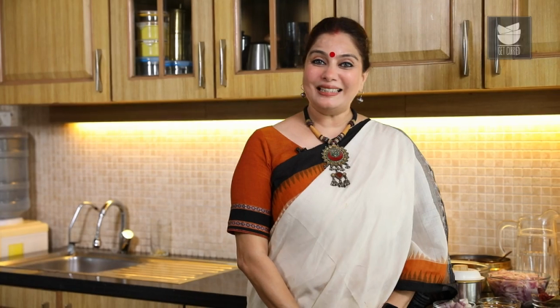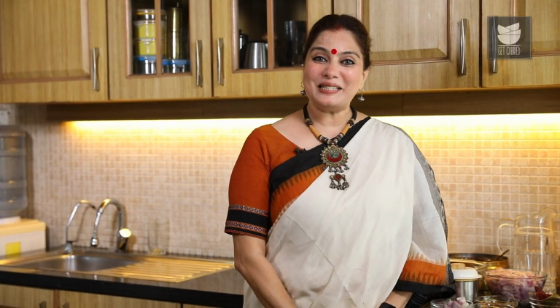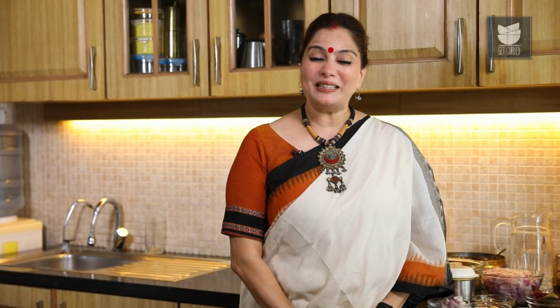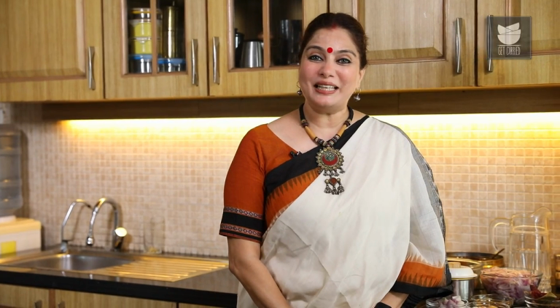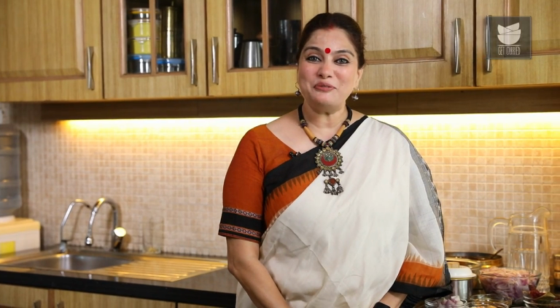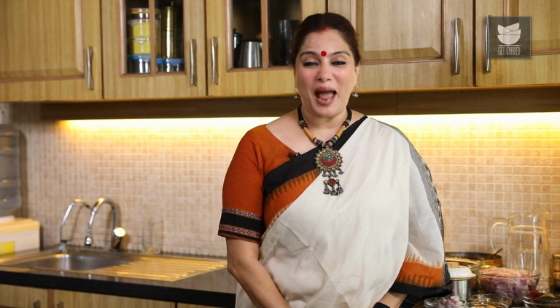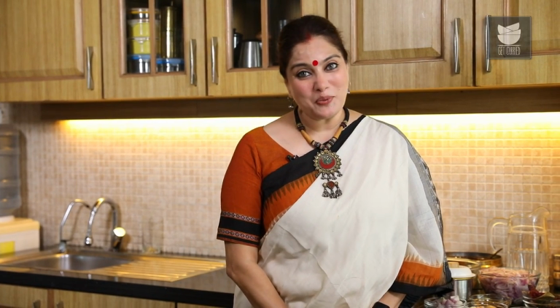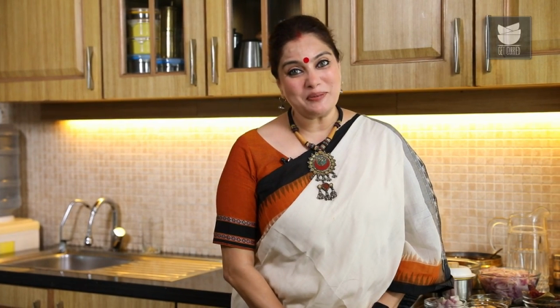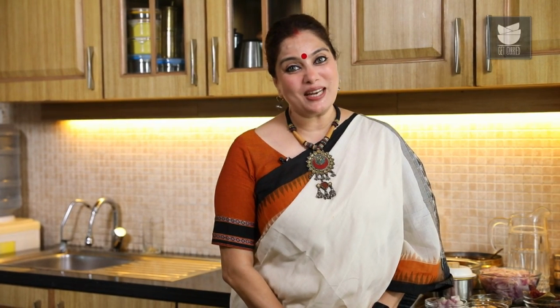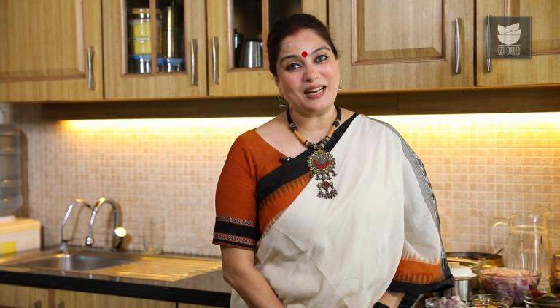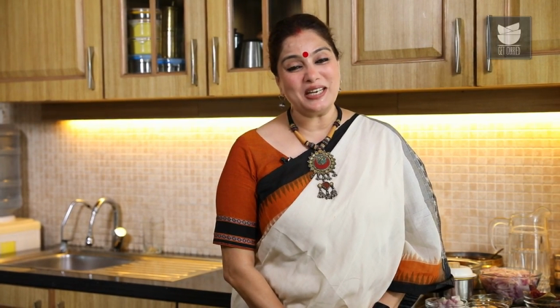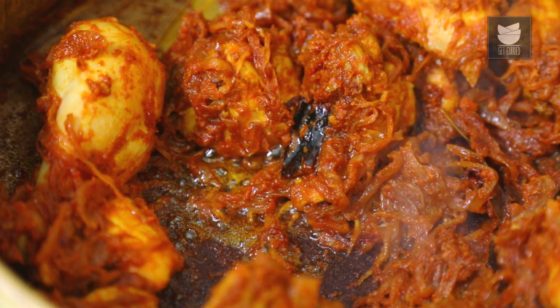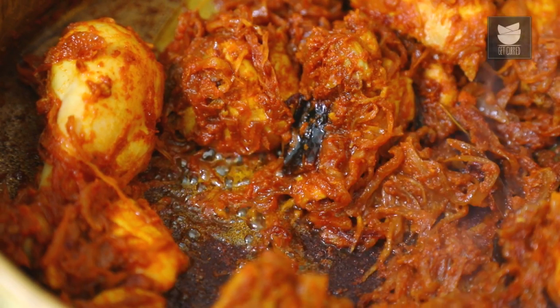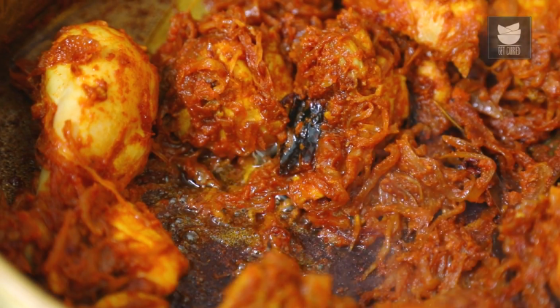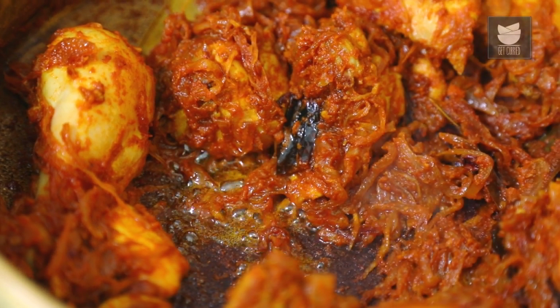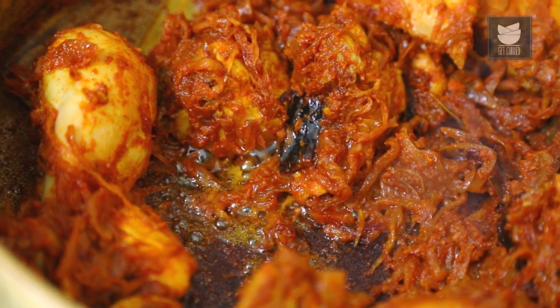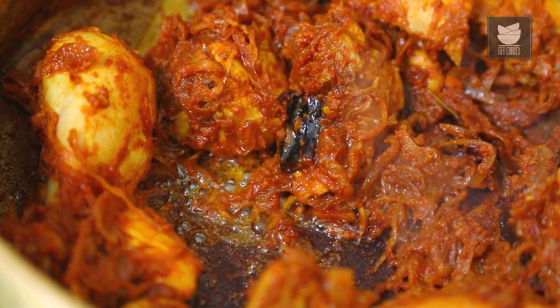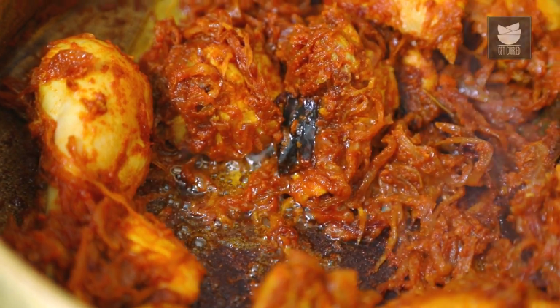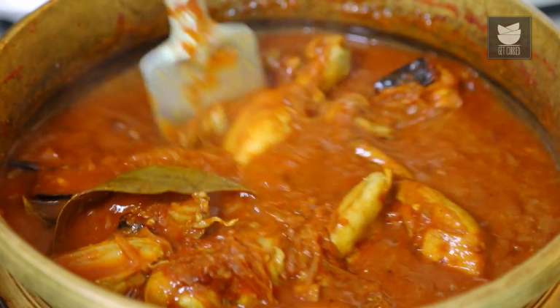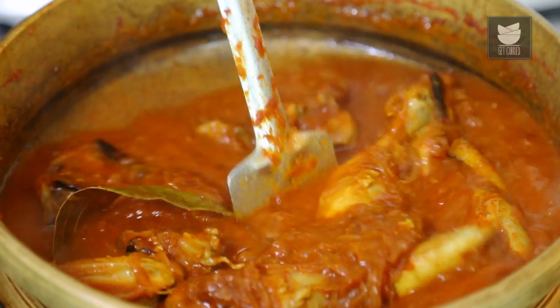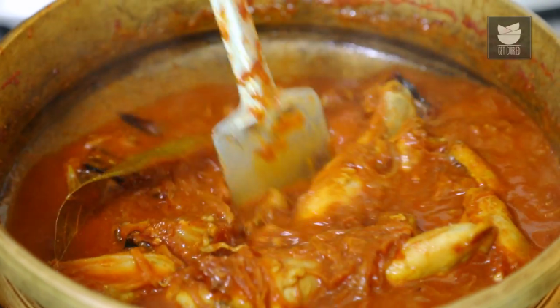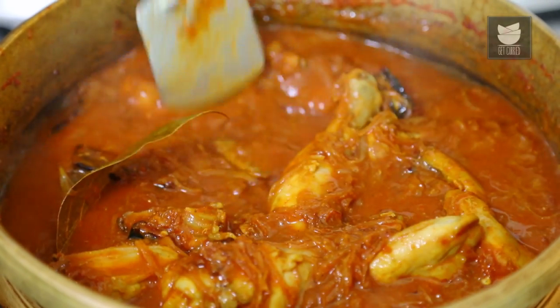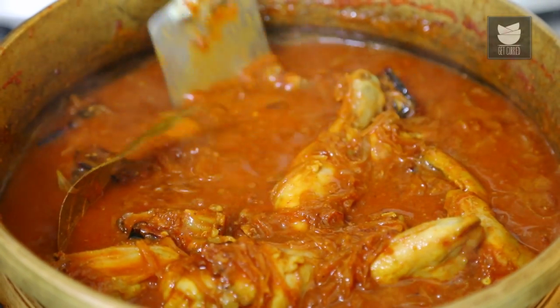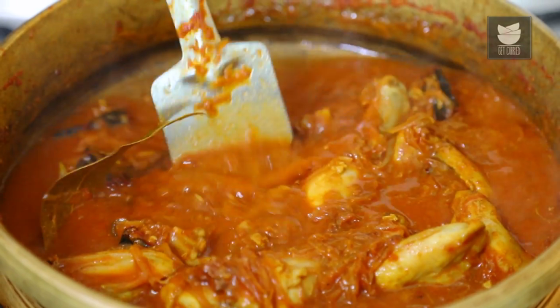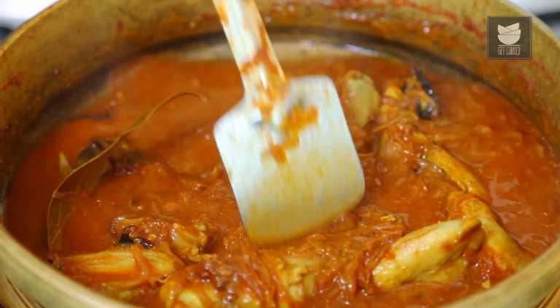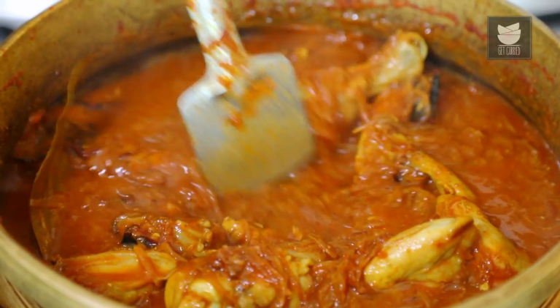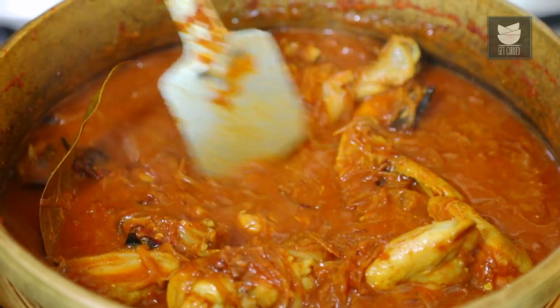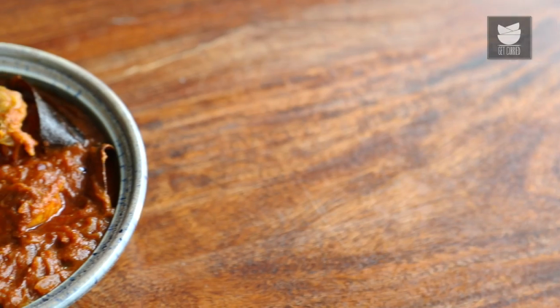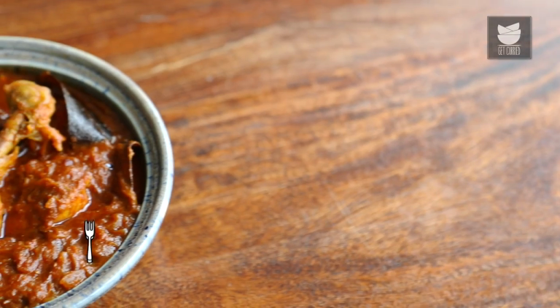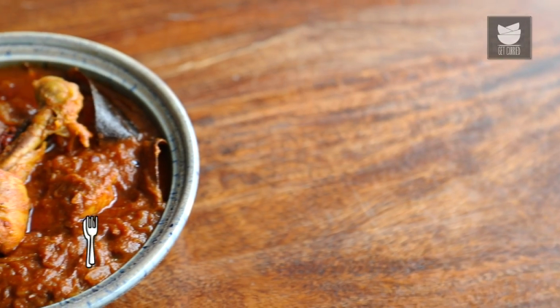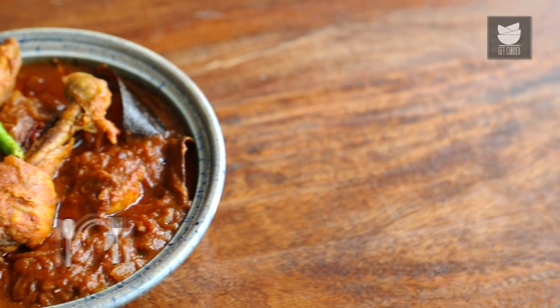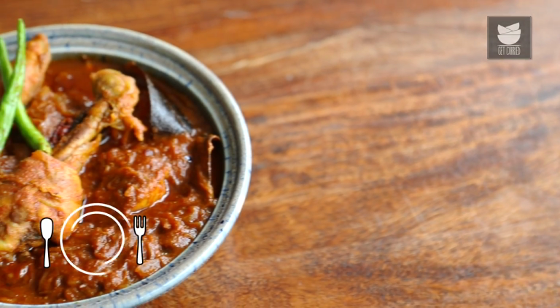Hi, this is Mitha Dev and welcome to Get Curried. Today I'm in a mood to show you an amazing rustic recipe called the Dehati Chicken.